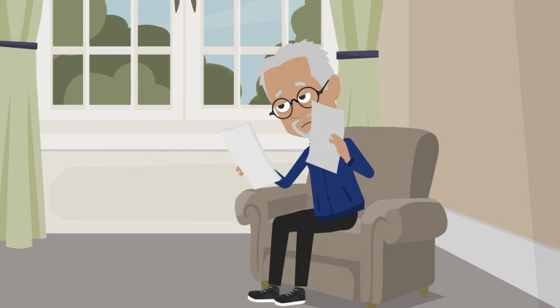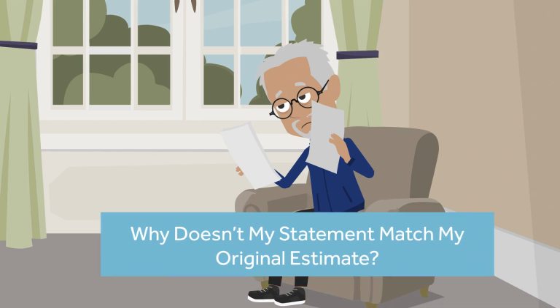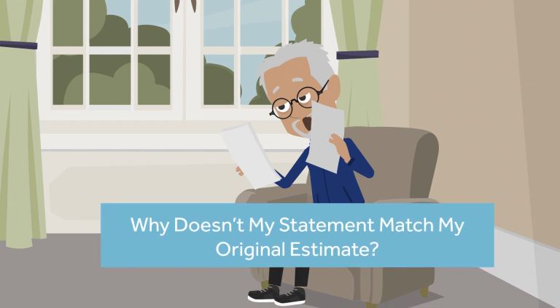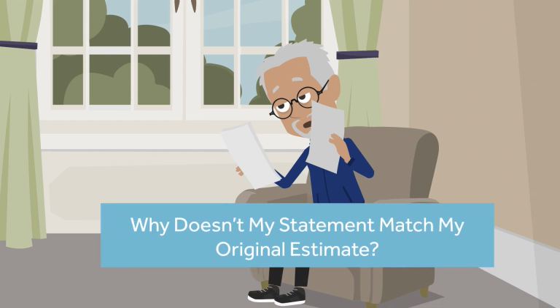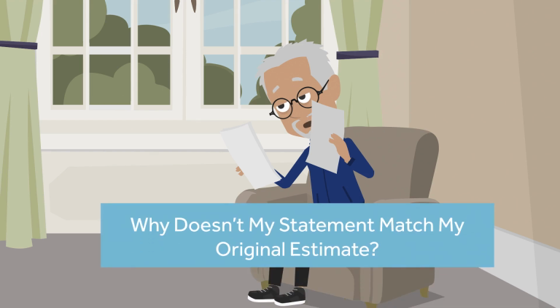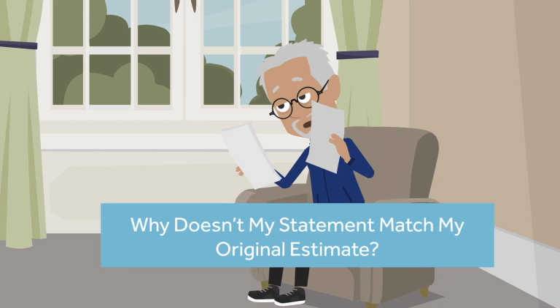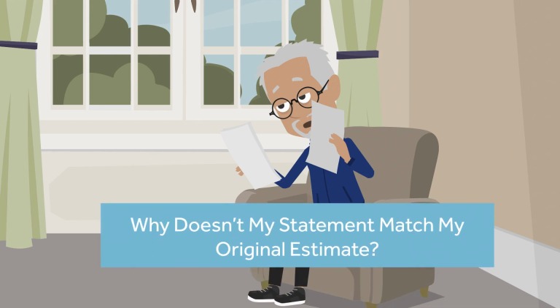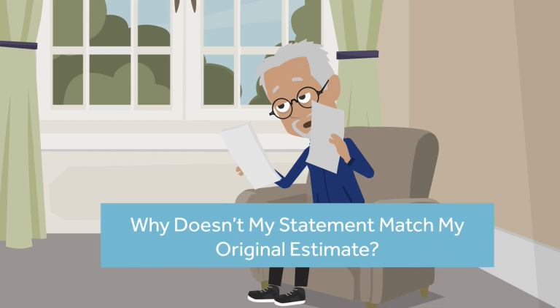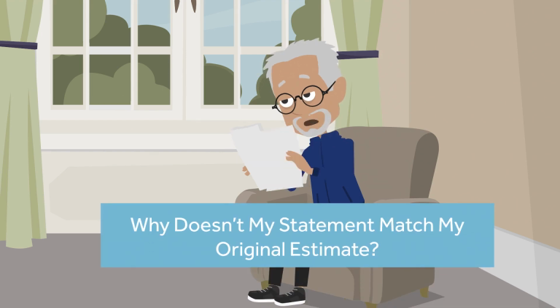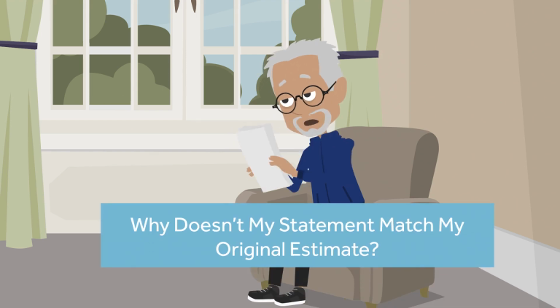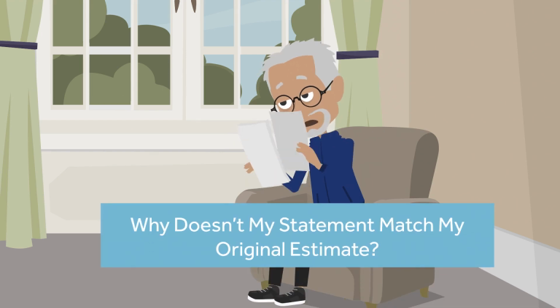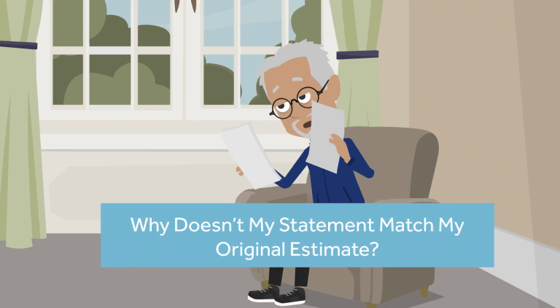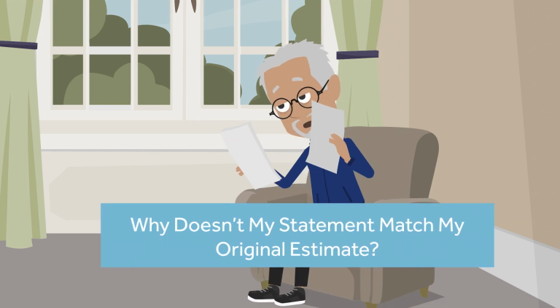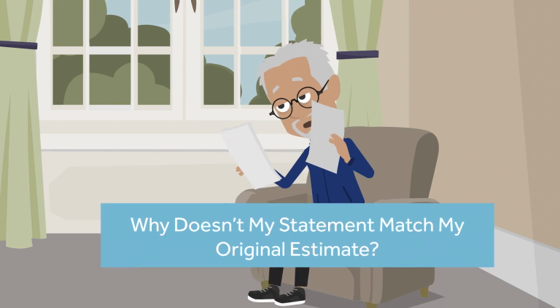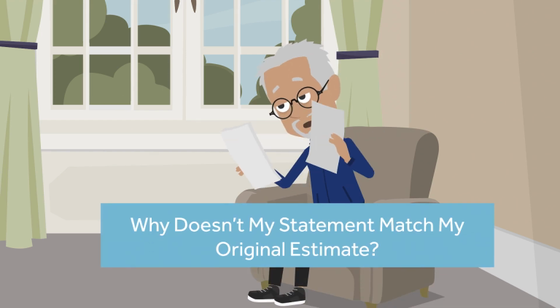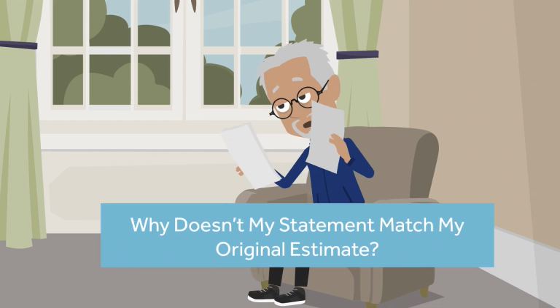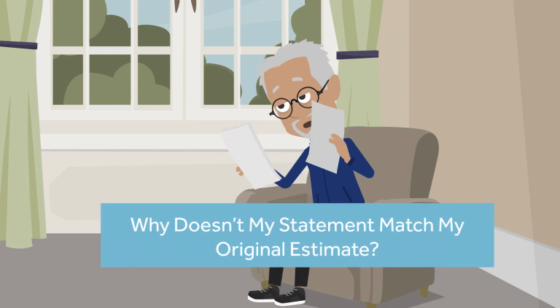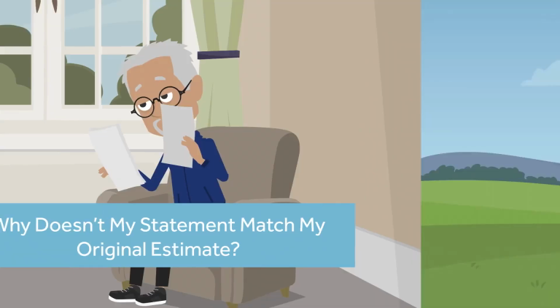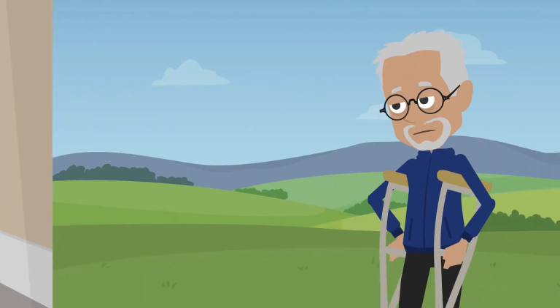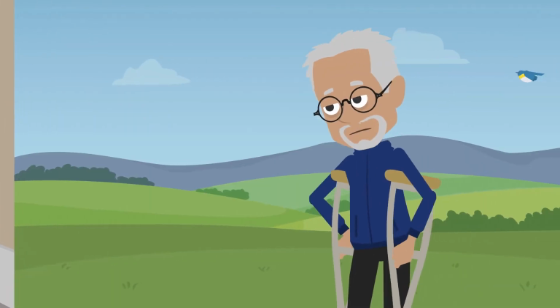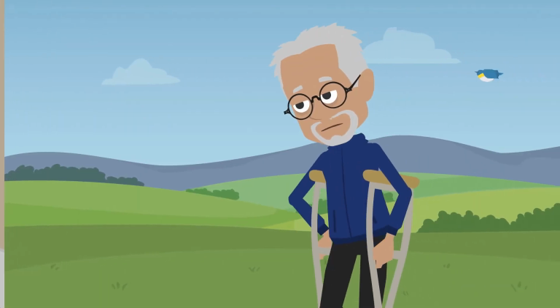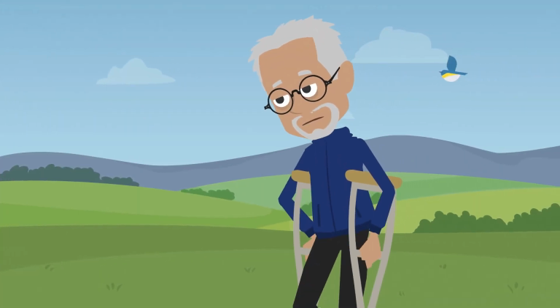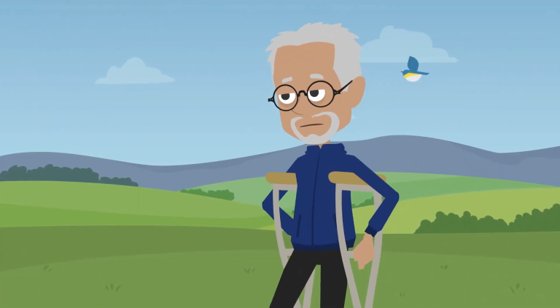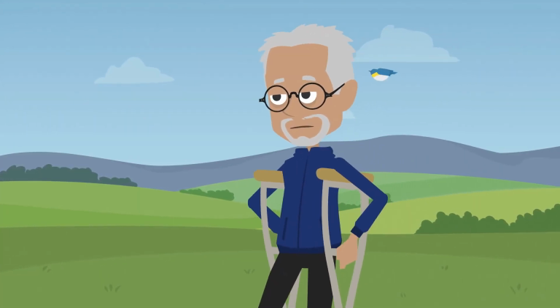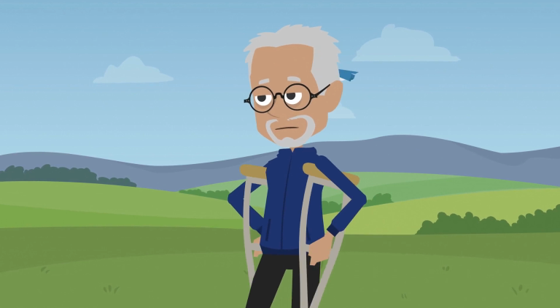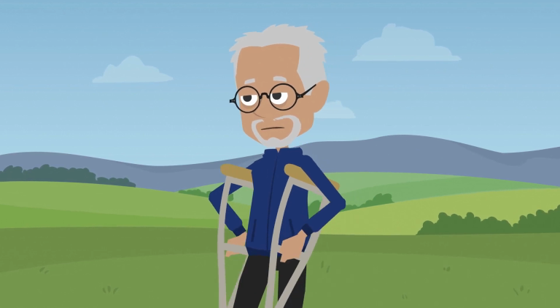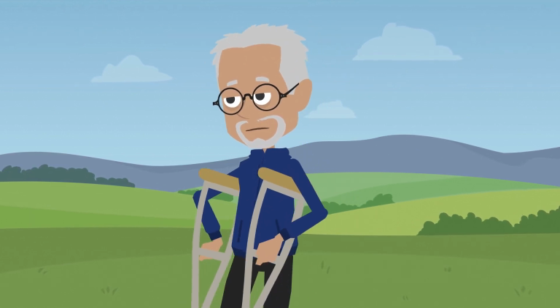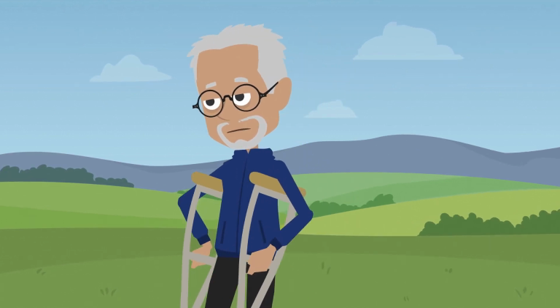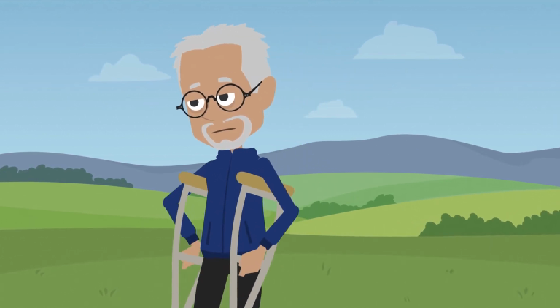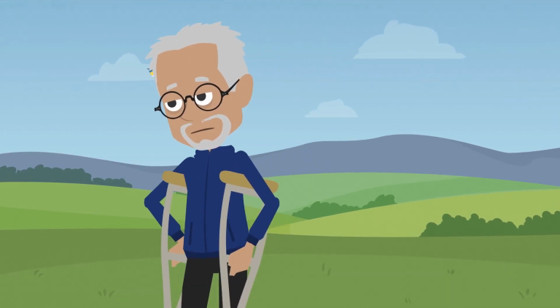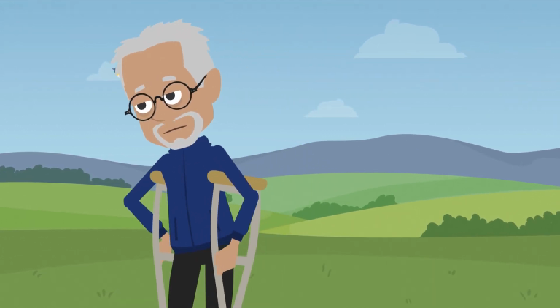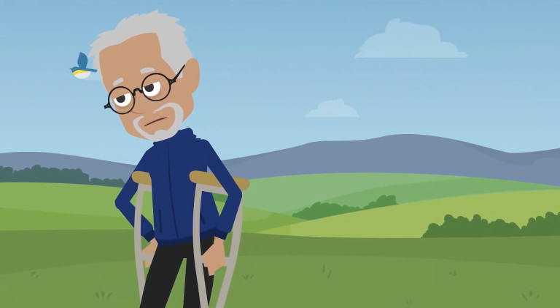Why doesn't my statement match the original estimate? Let's help our friend Miguel find out why.